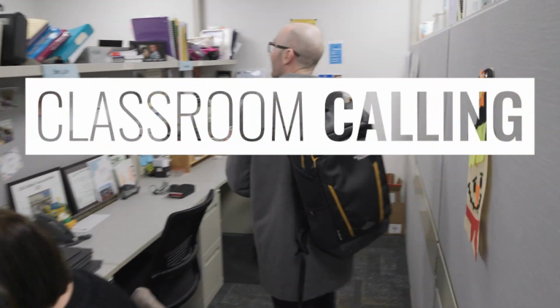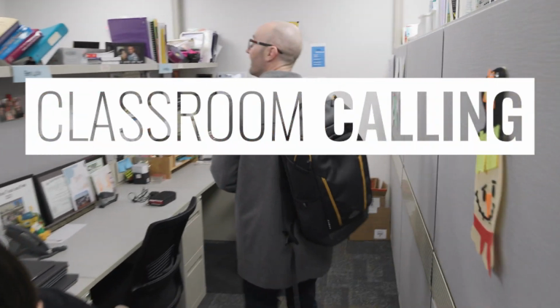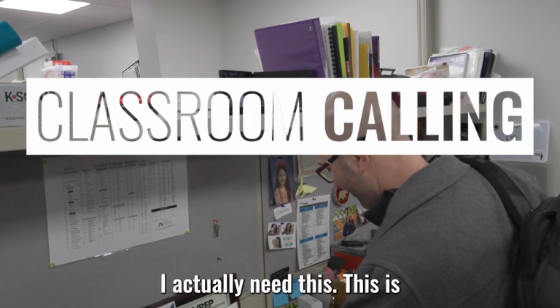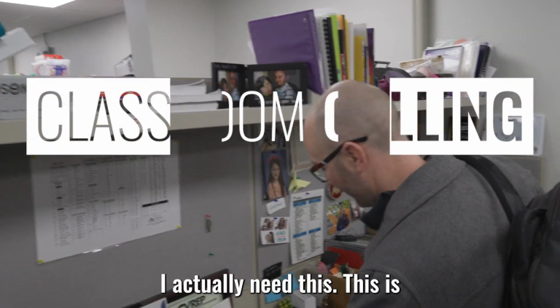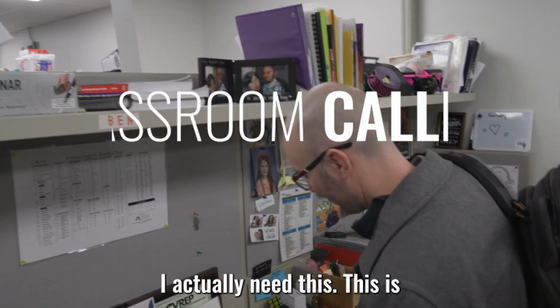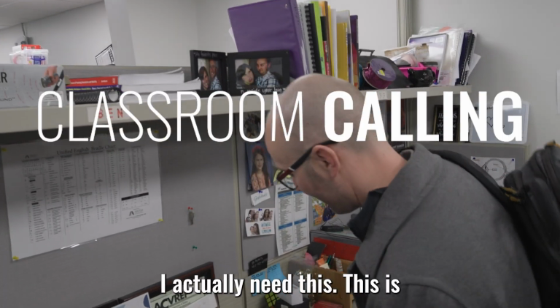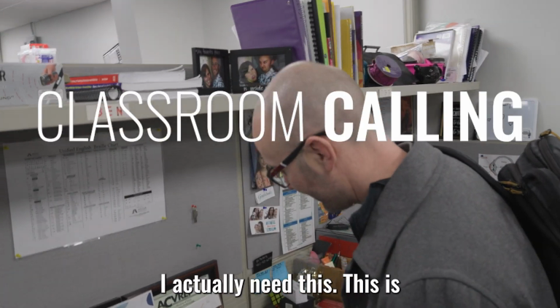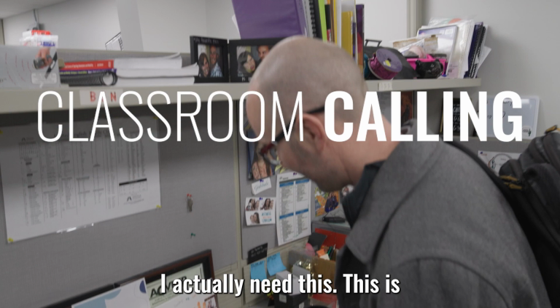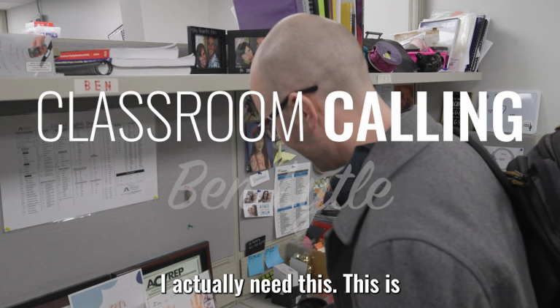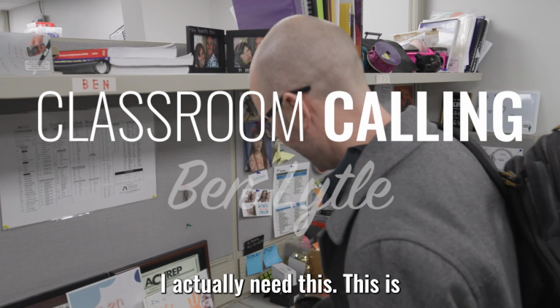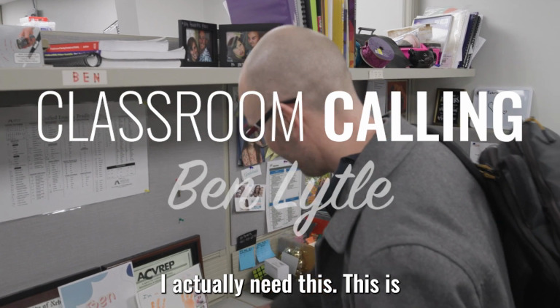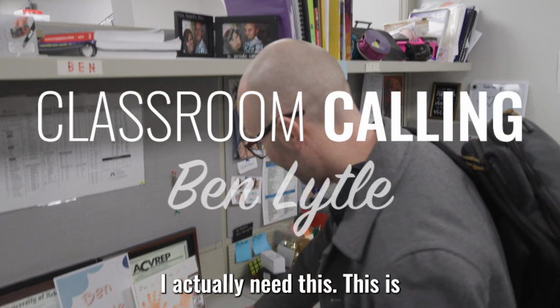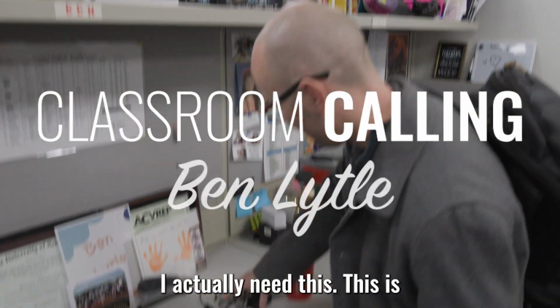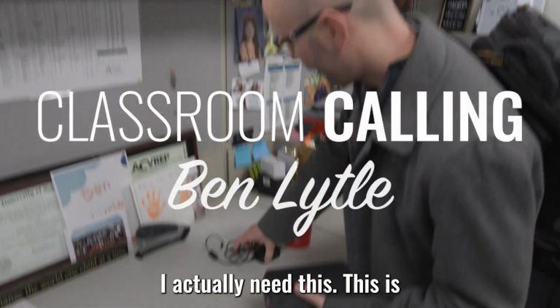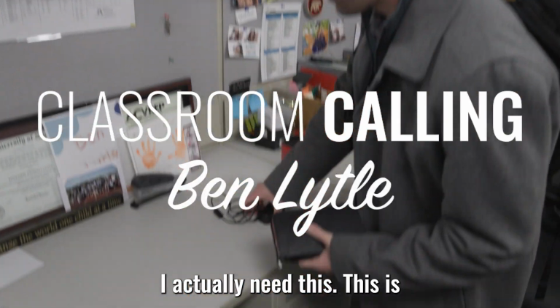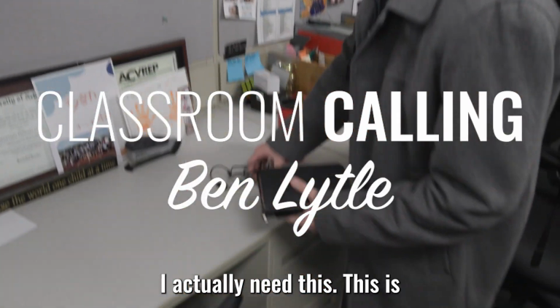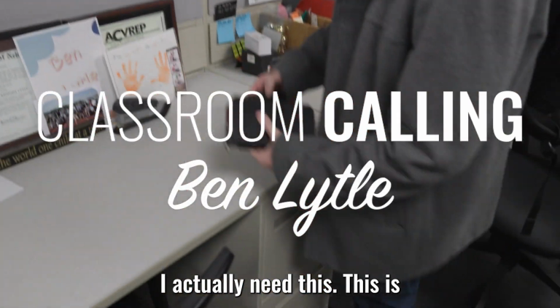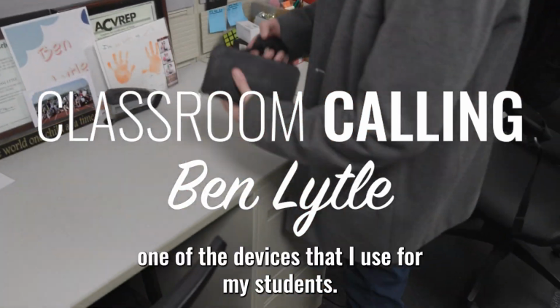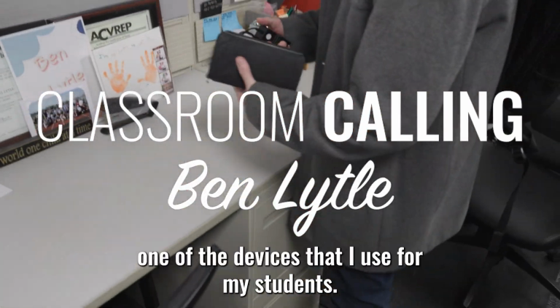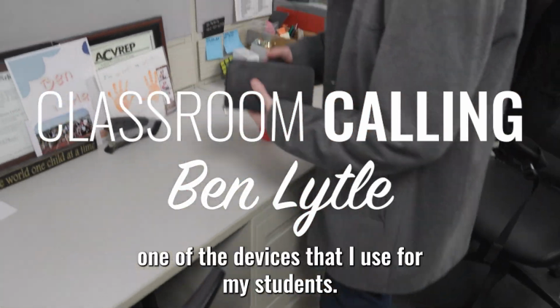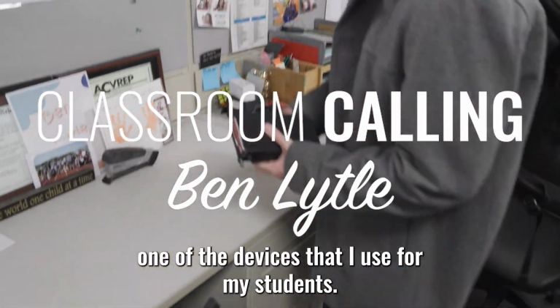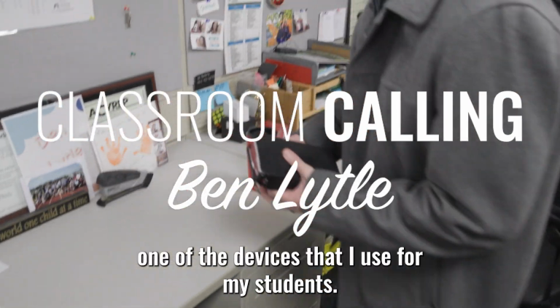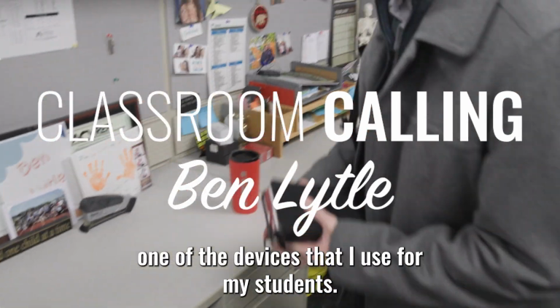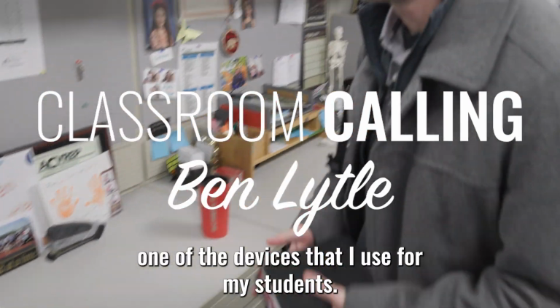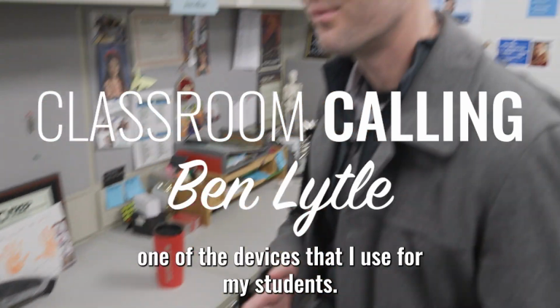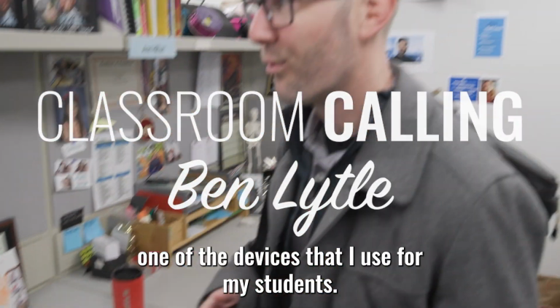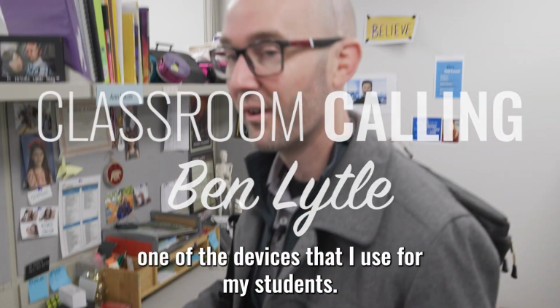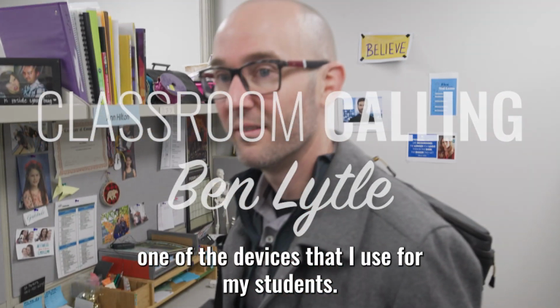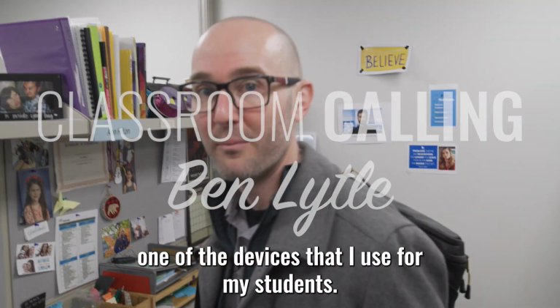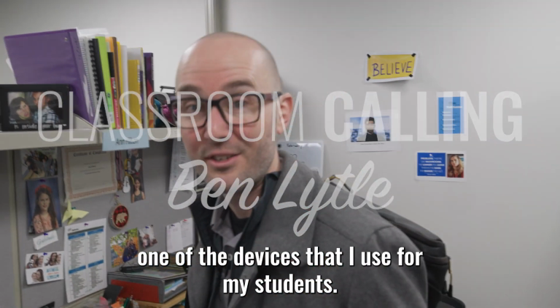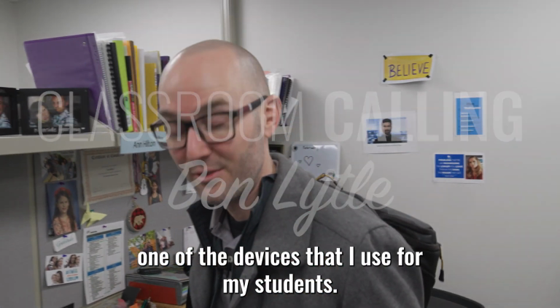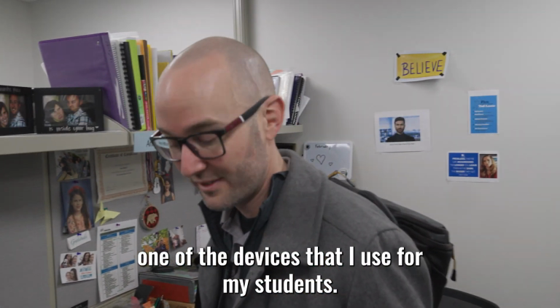I actually need this. This is one of the devices that I use for my students.